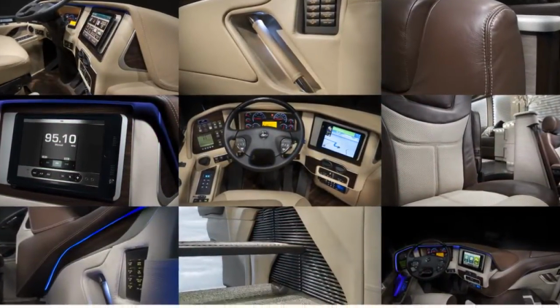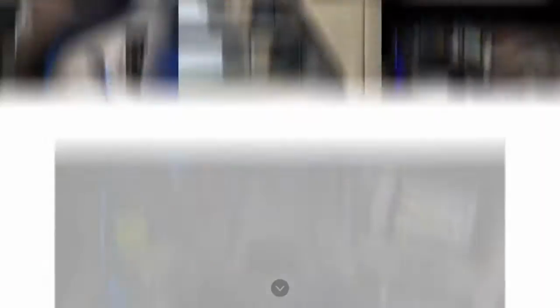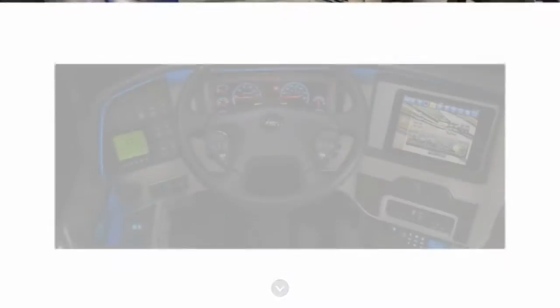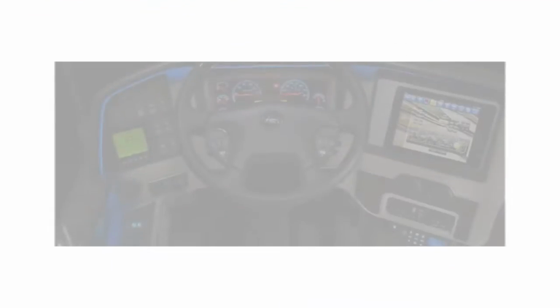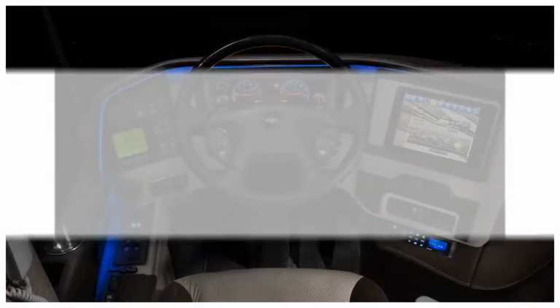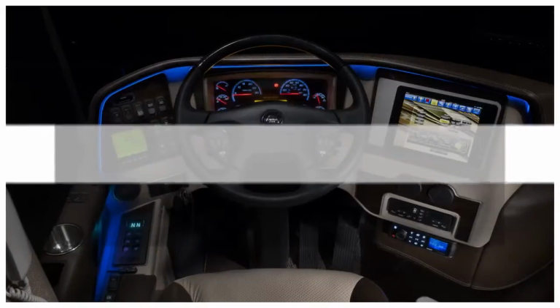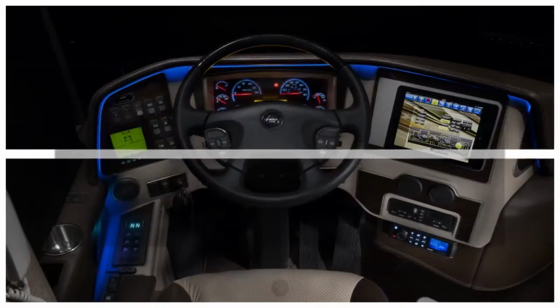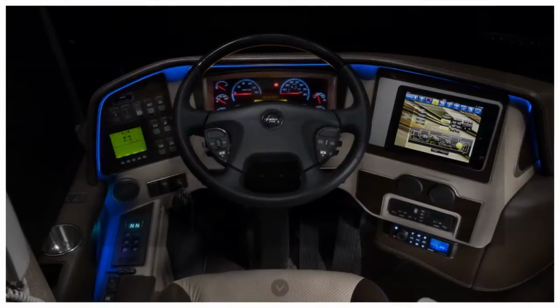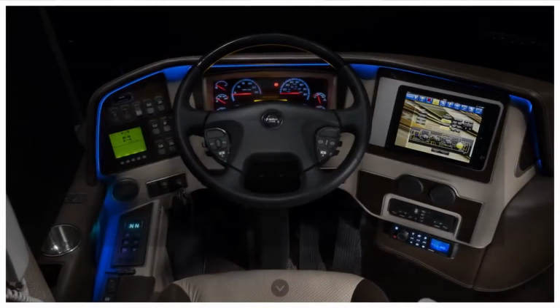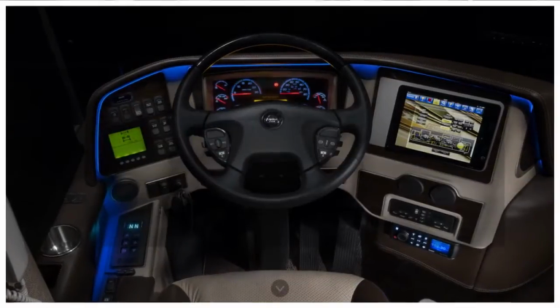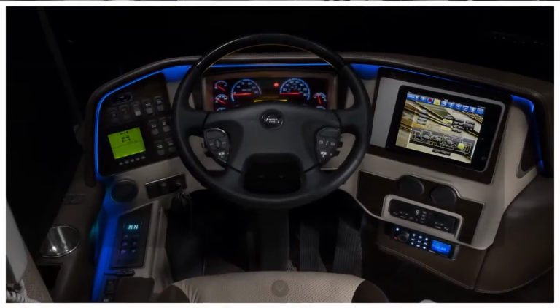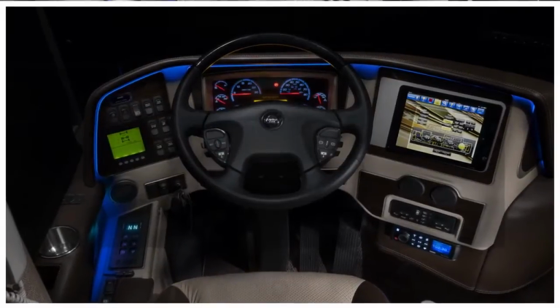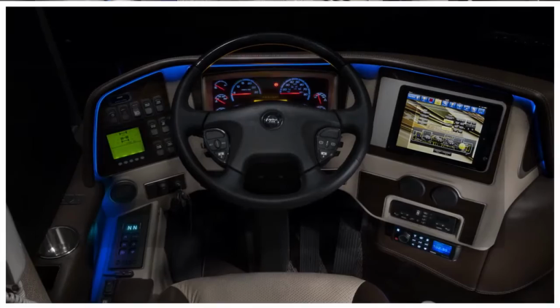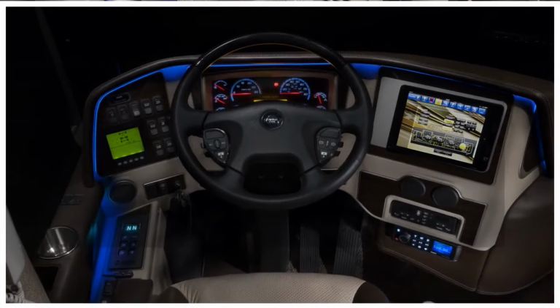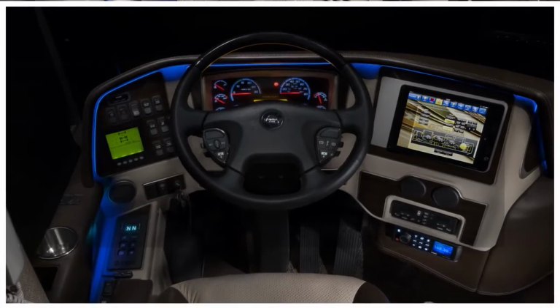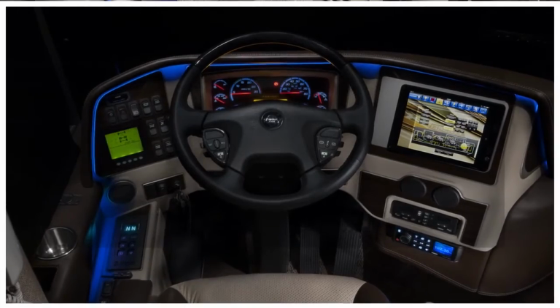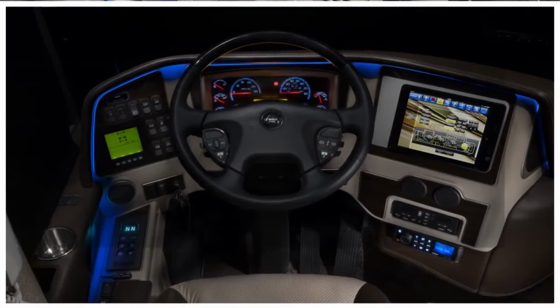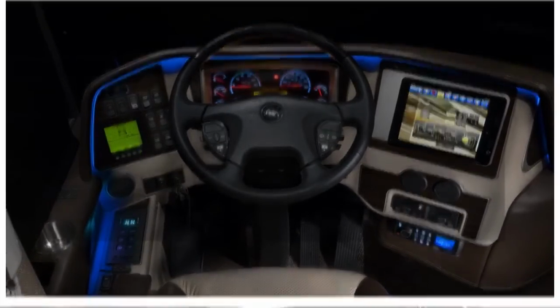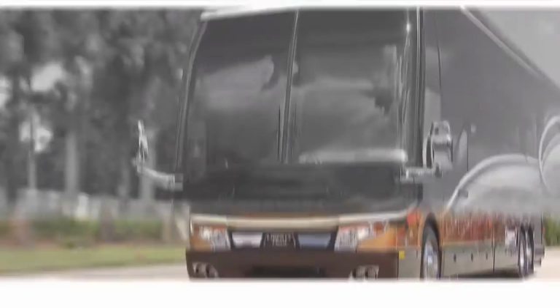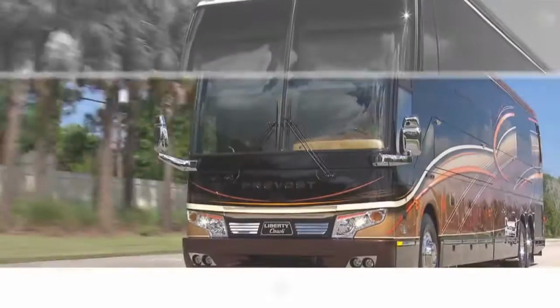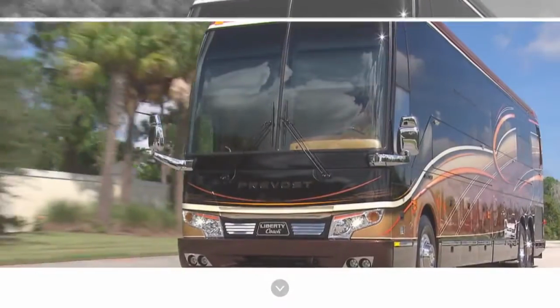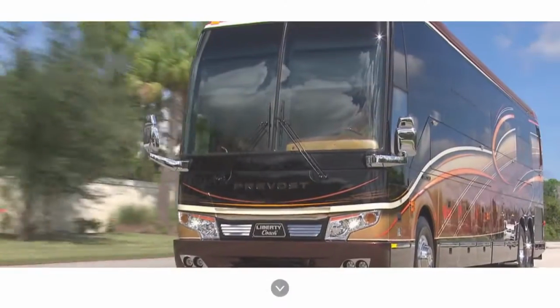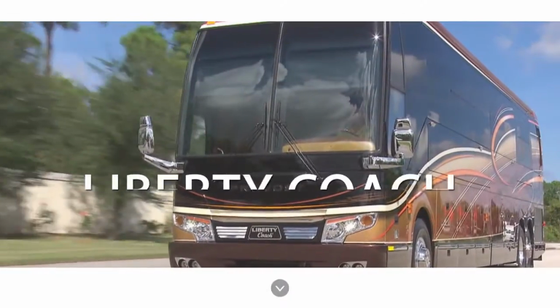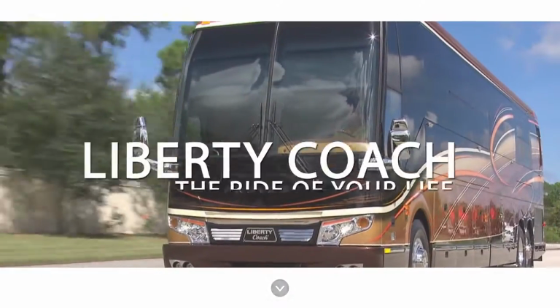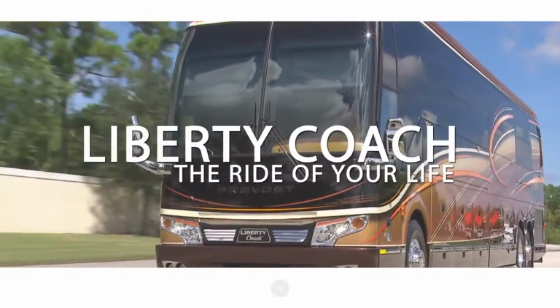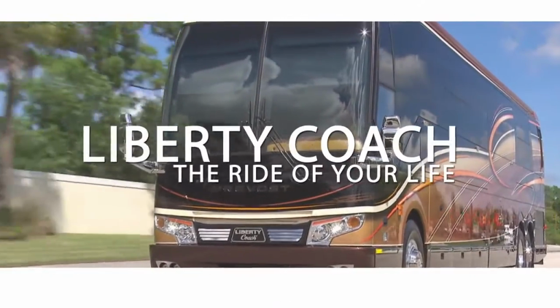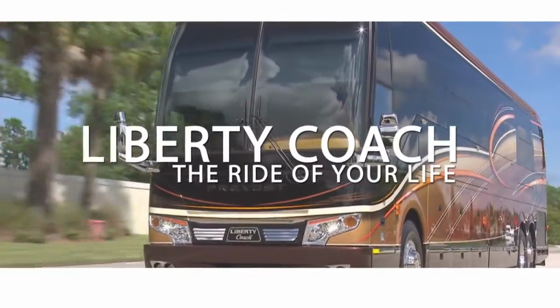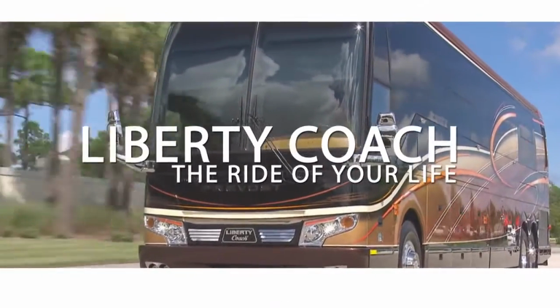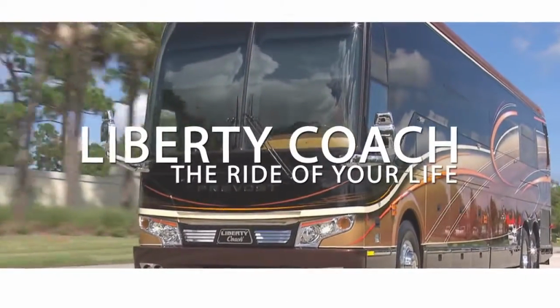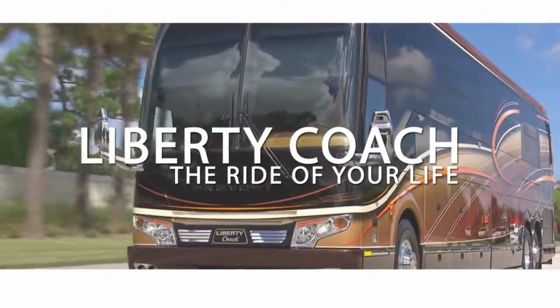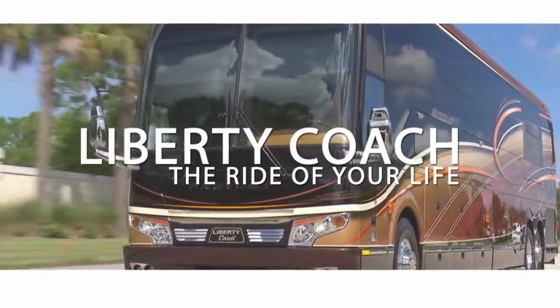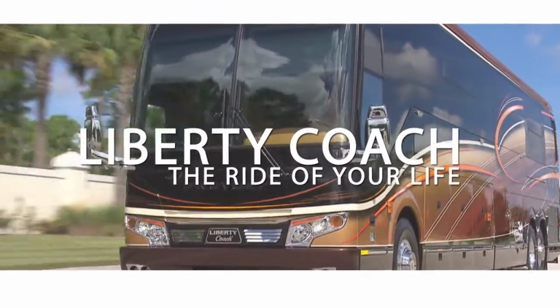So, get into a 2016 Liberty Coach and get ready for the ride of your life.